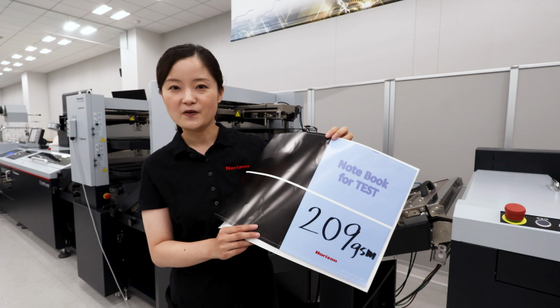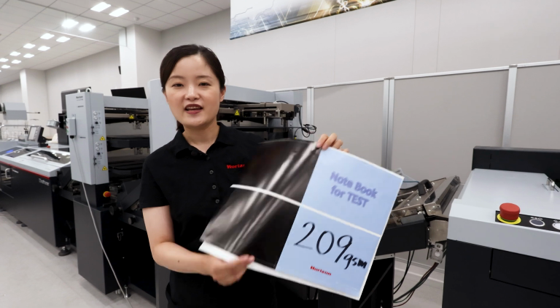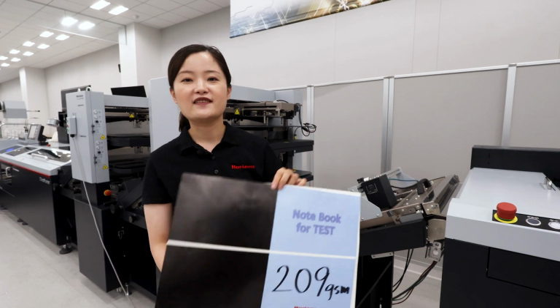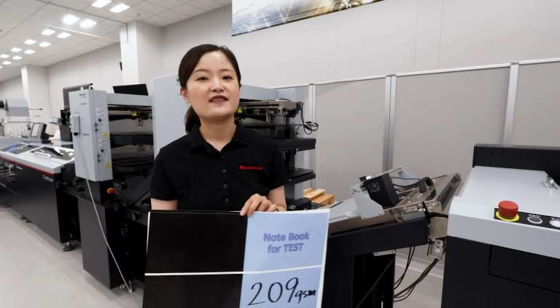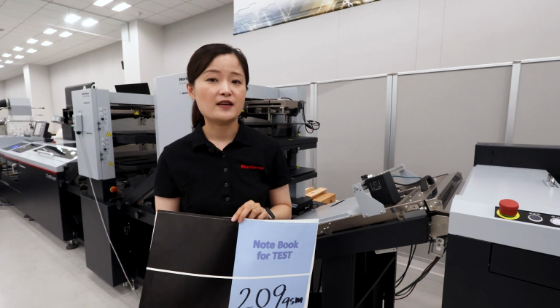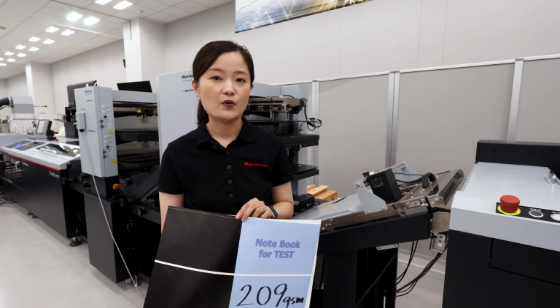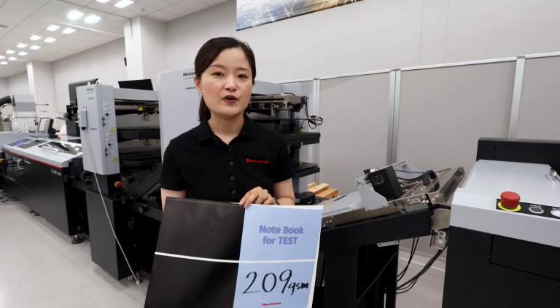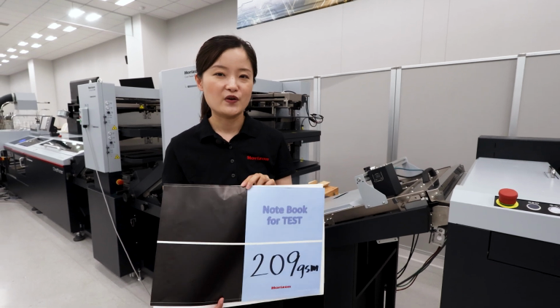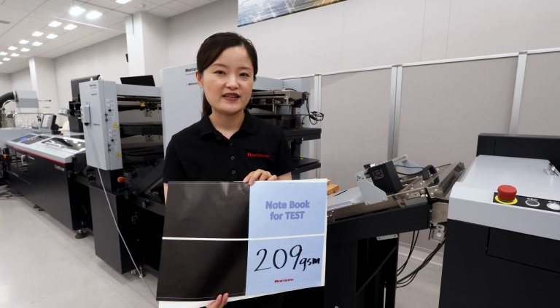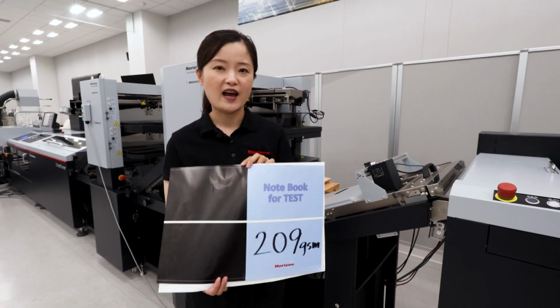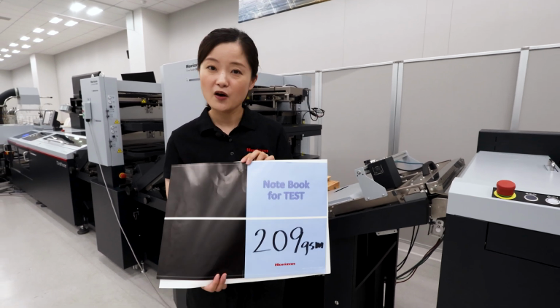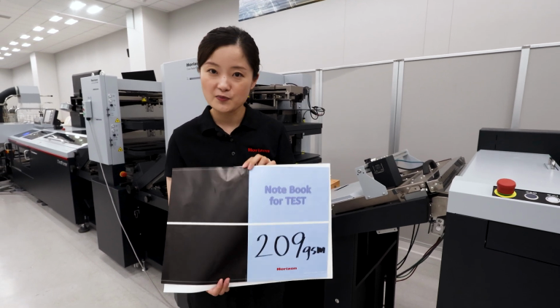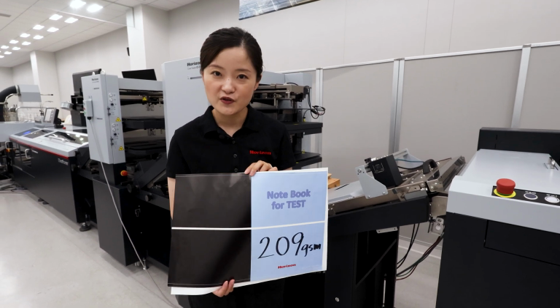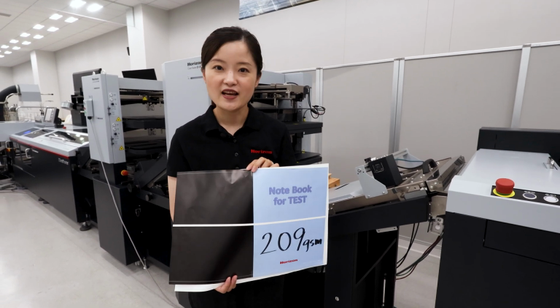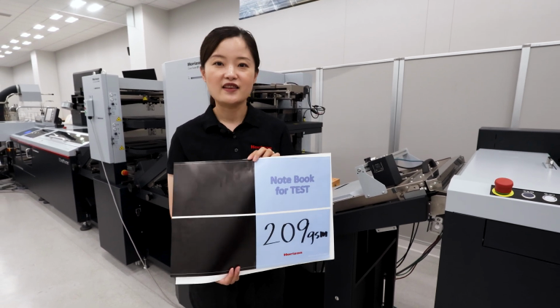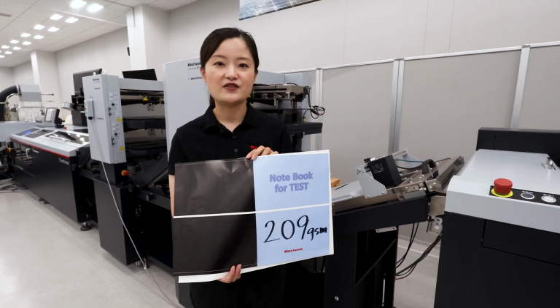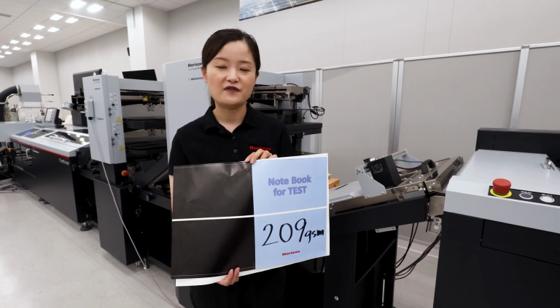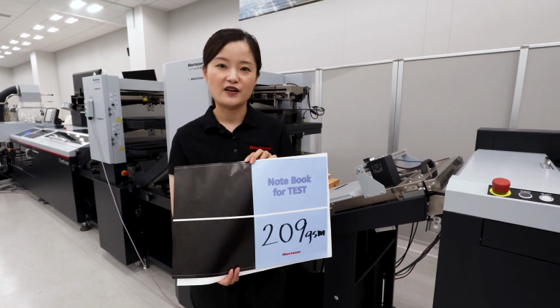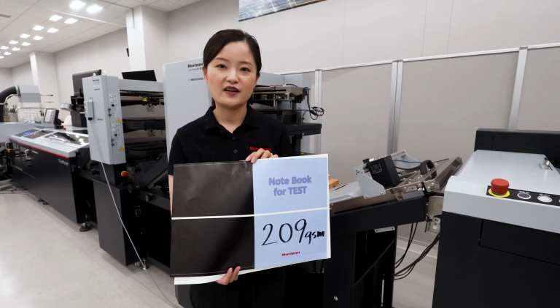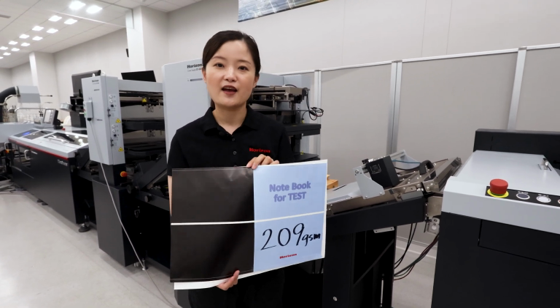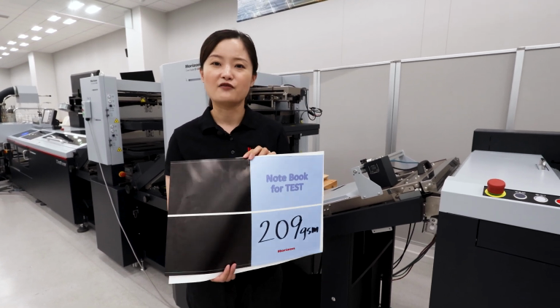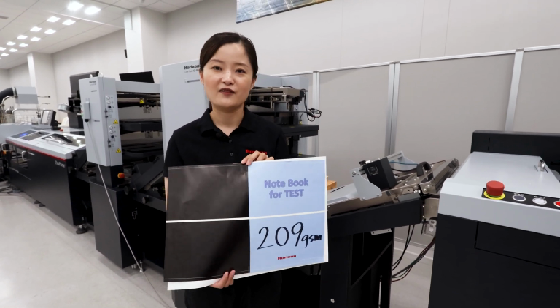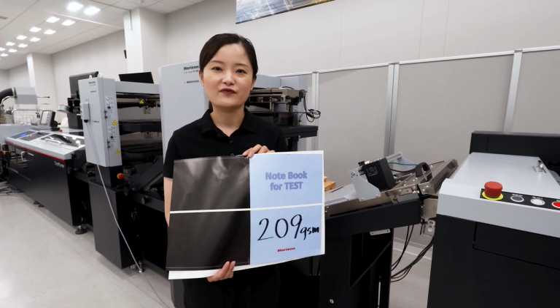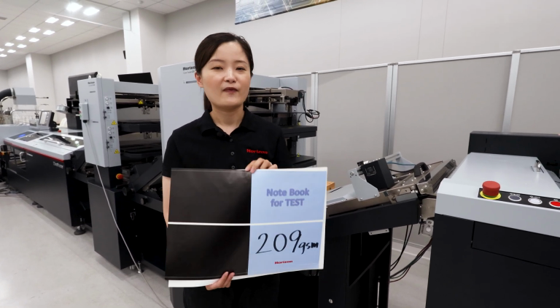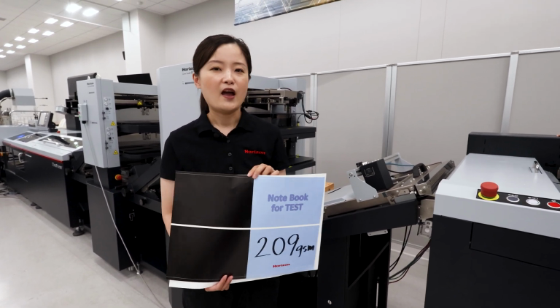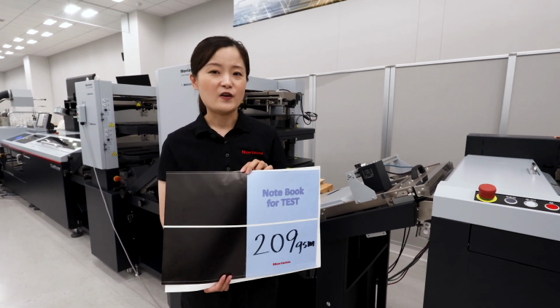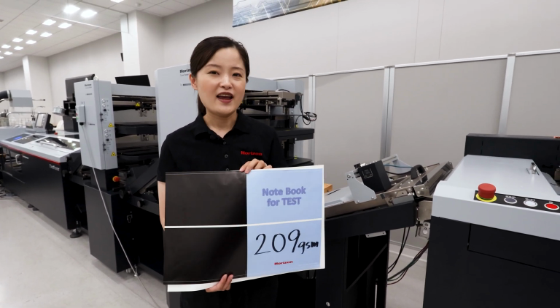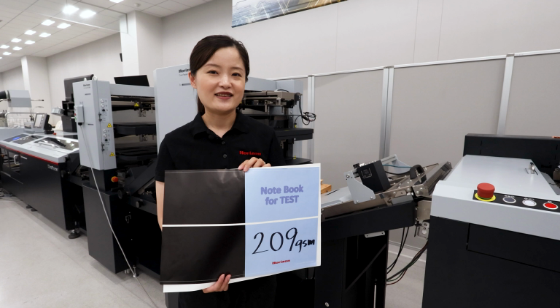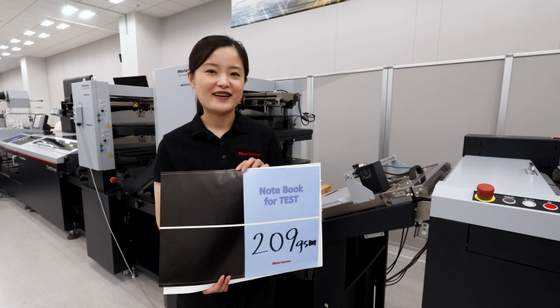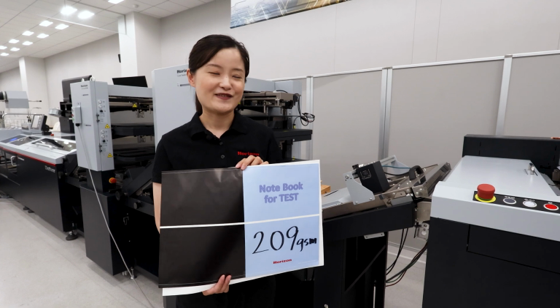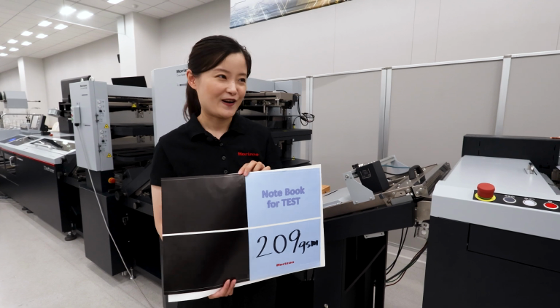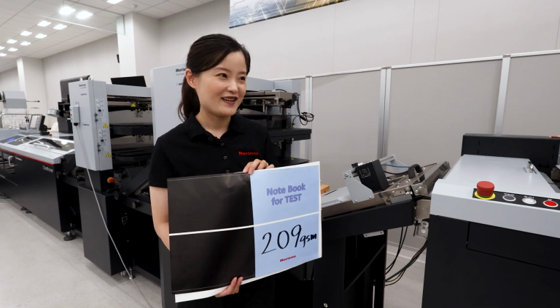This is the maximum paper weight that our feeder can process. So in today's demo, you will see how smooth this new feeder can run. Let's get it started.